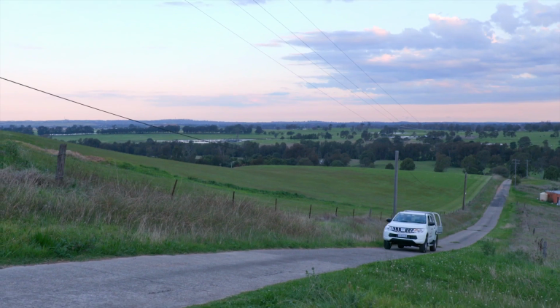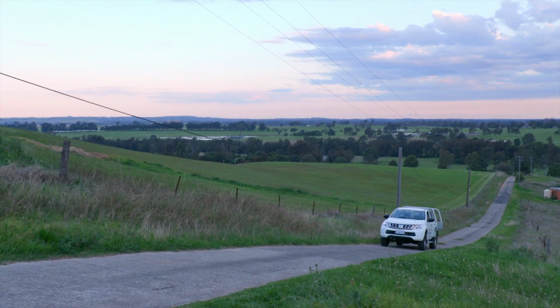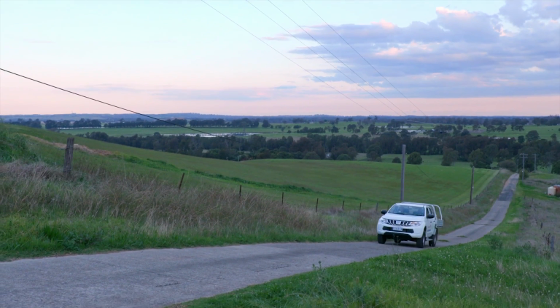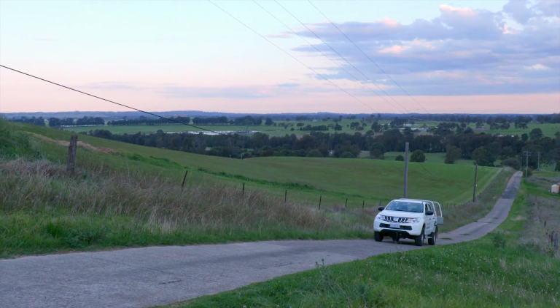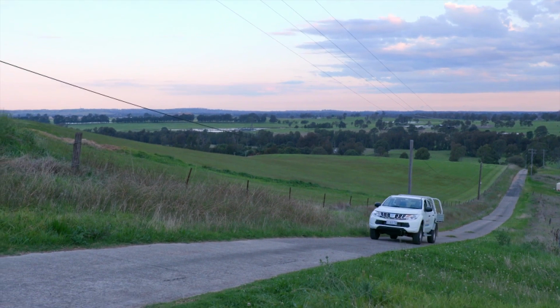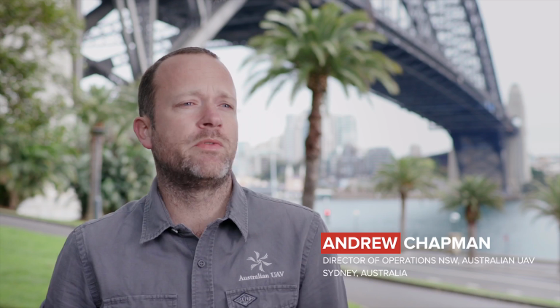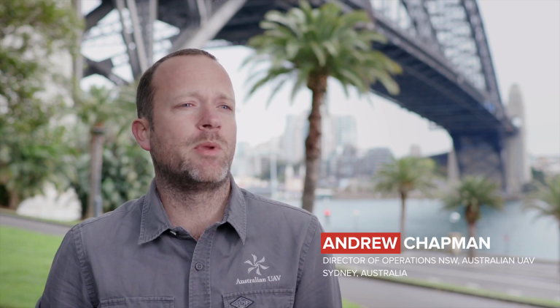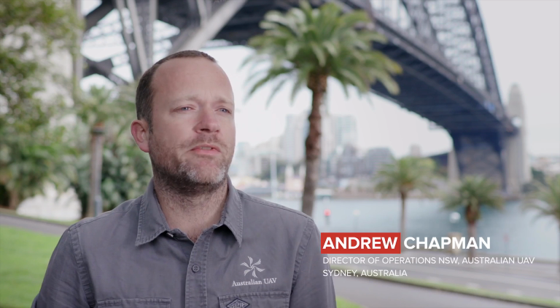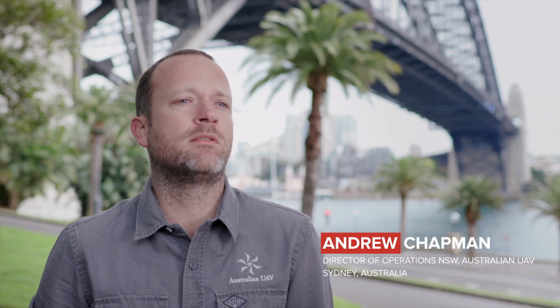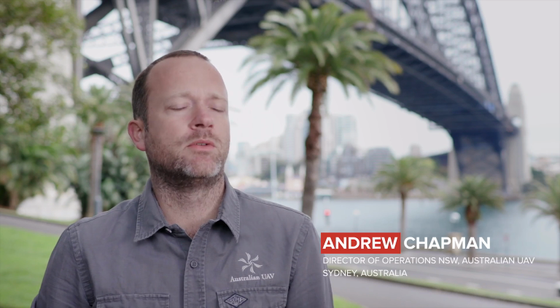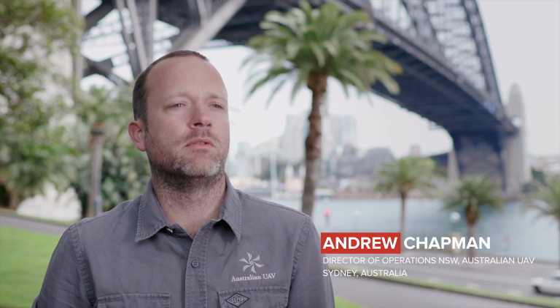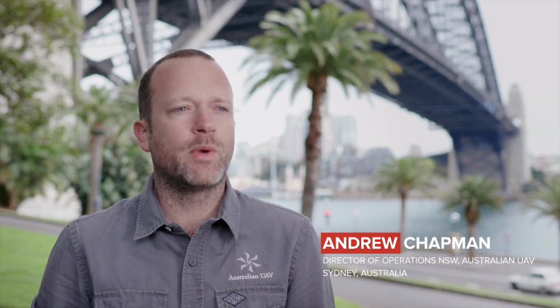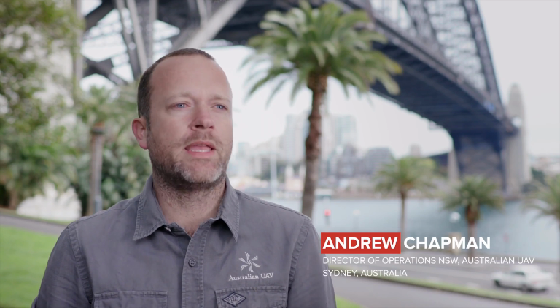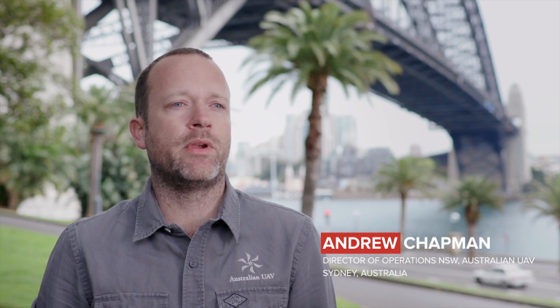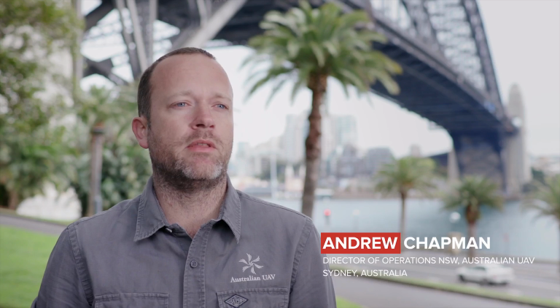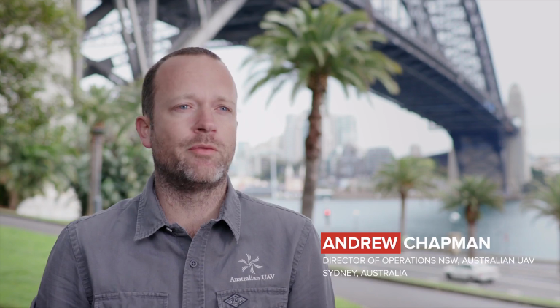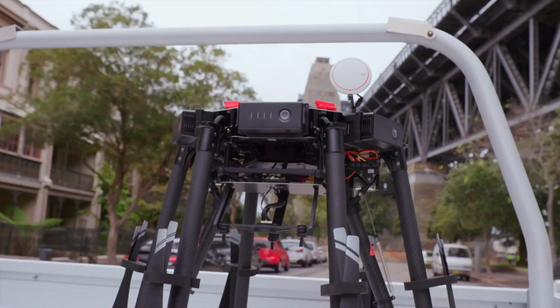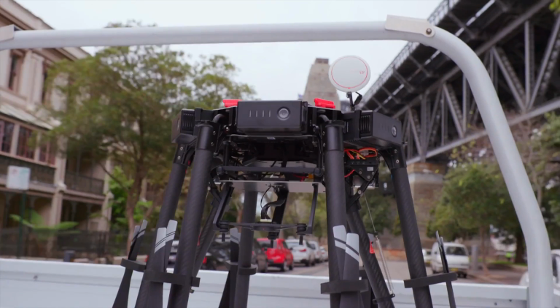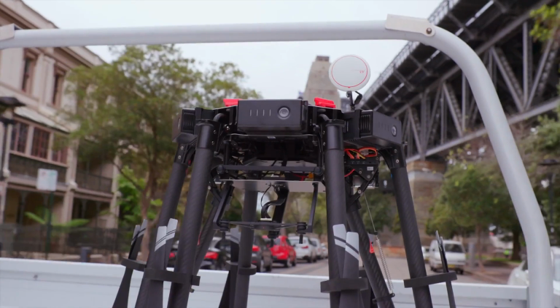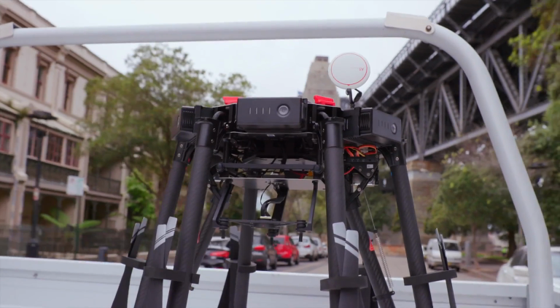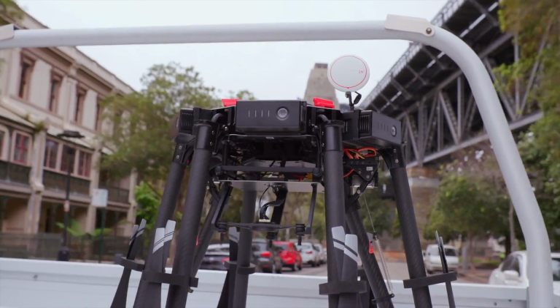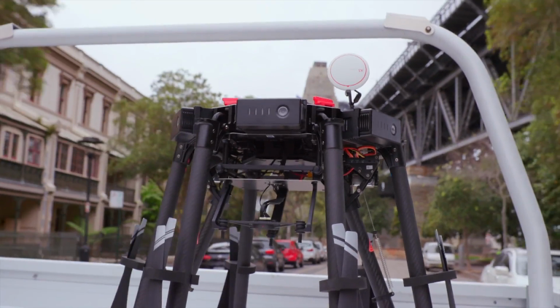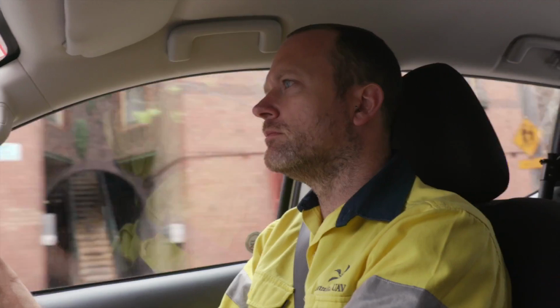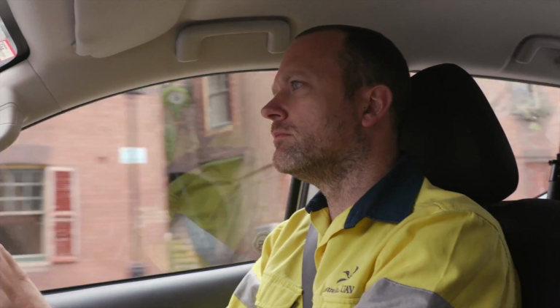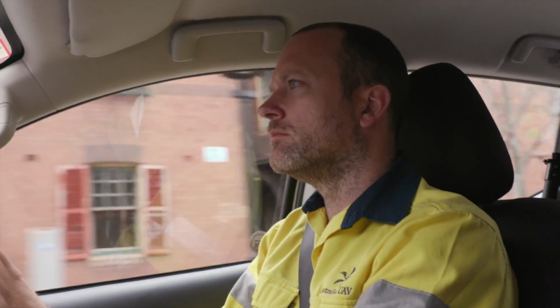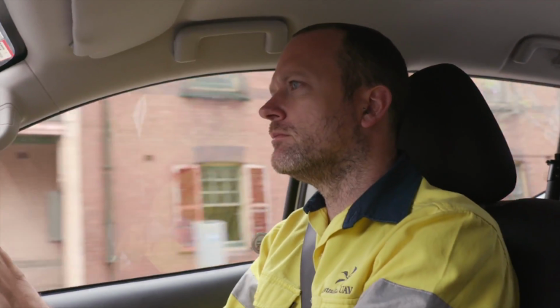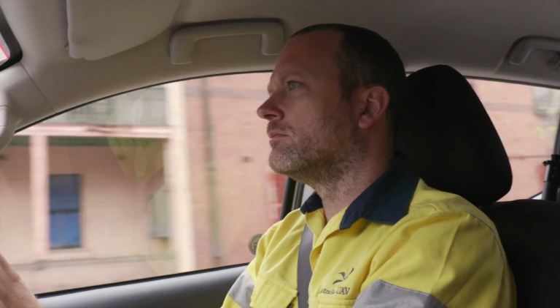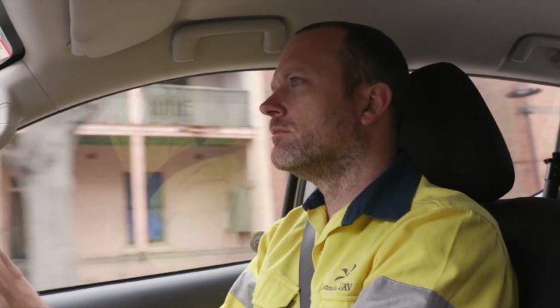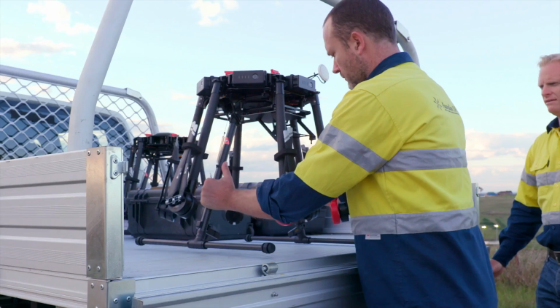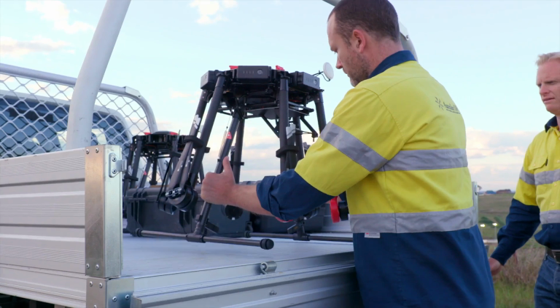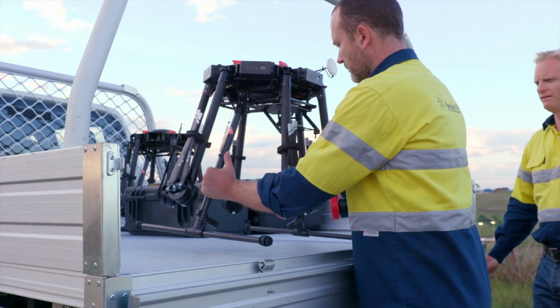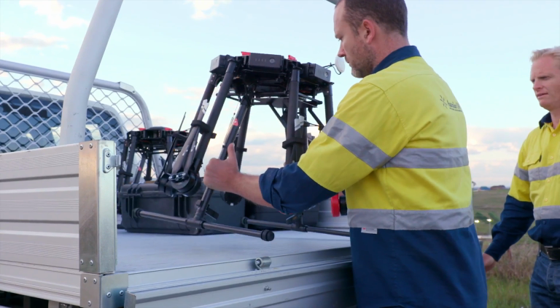In our inspection work, drones have now become a vital tool for quickly gathering the information we need, but we haven't been able to get as close to some of the structures as we would like.